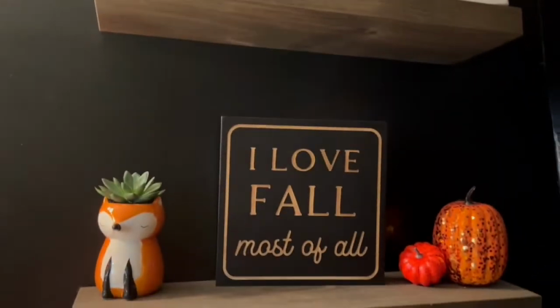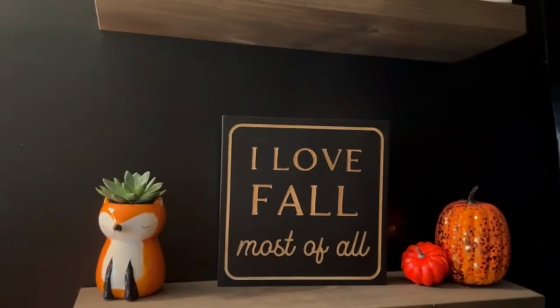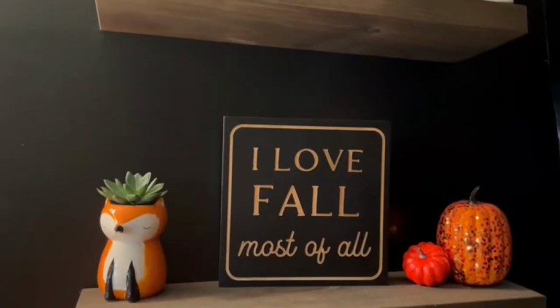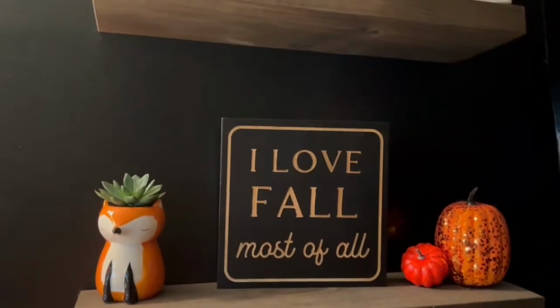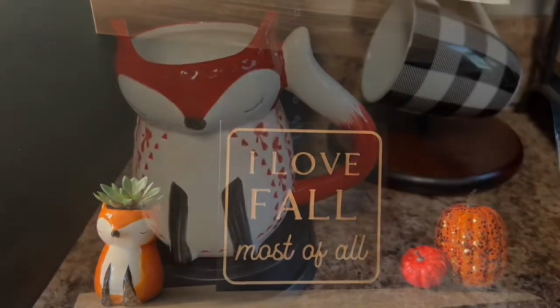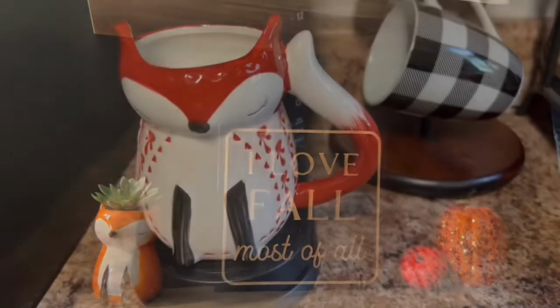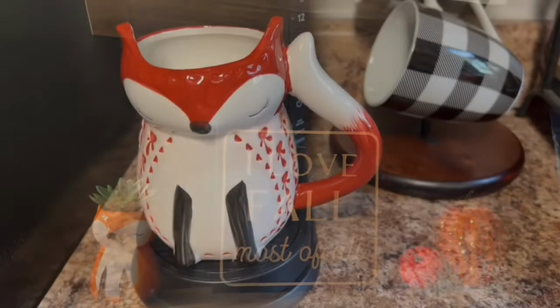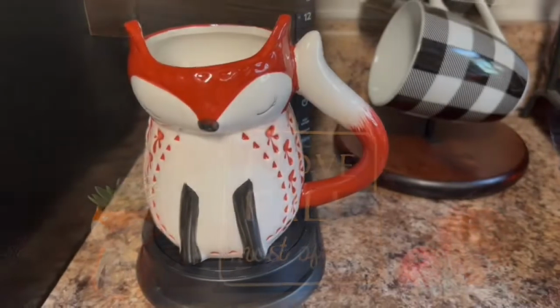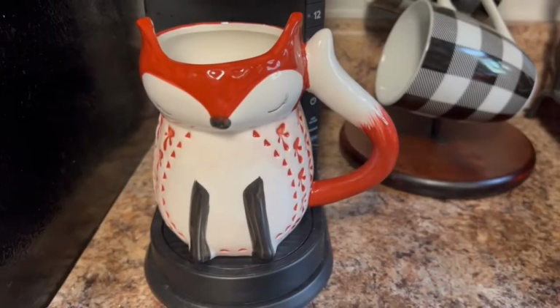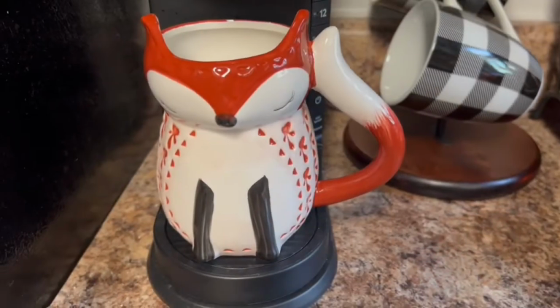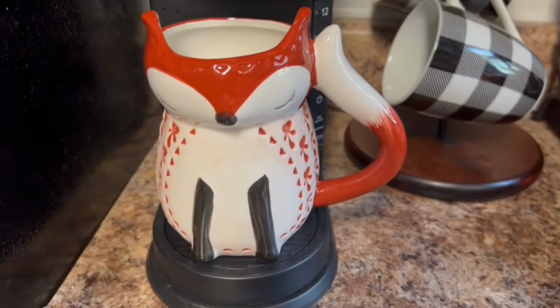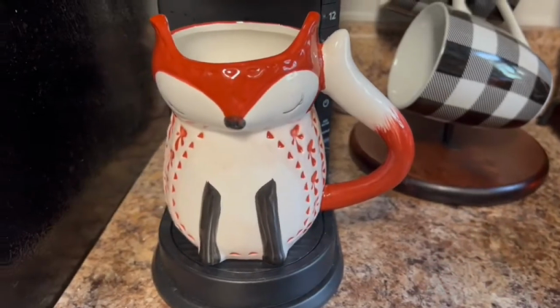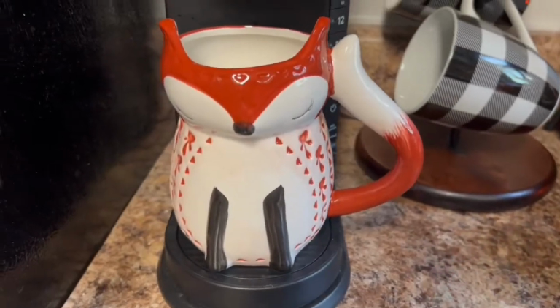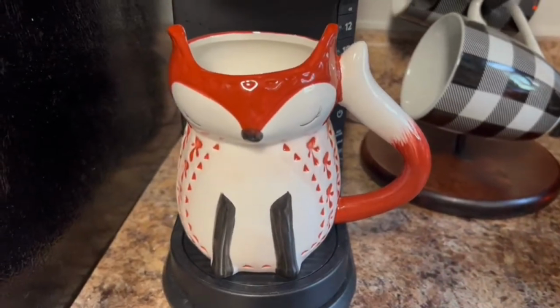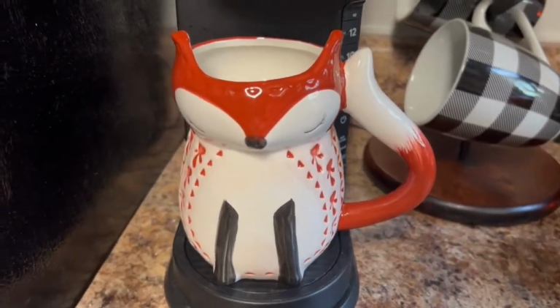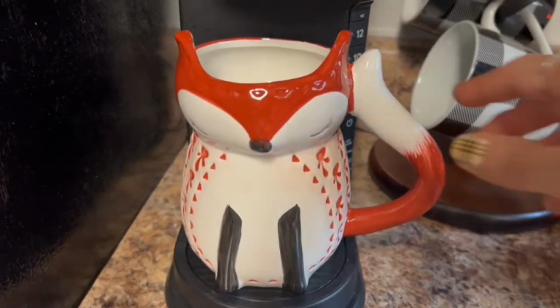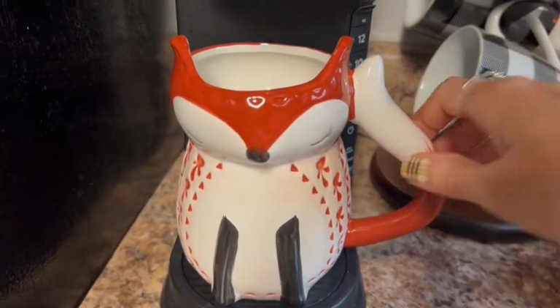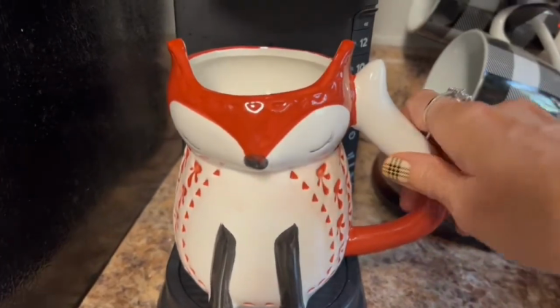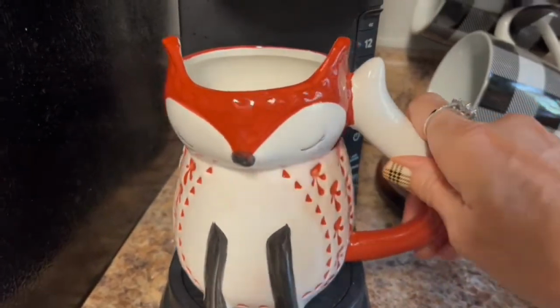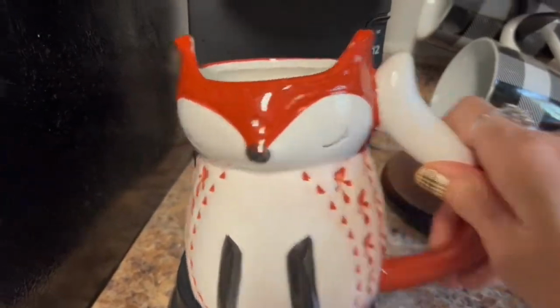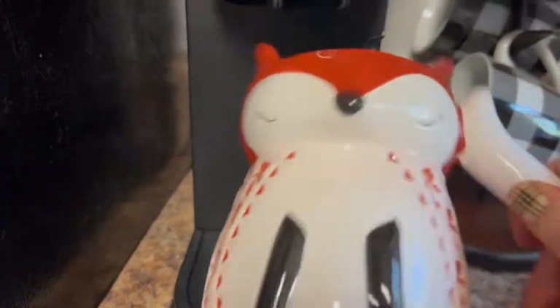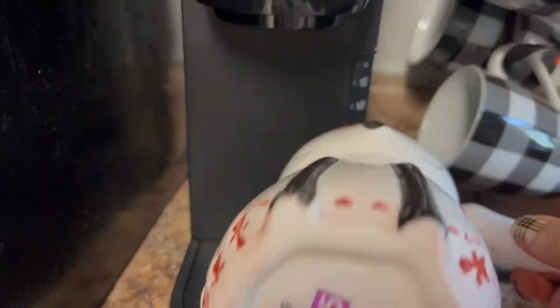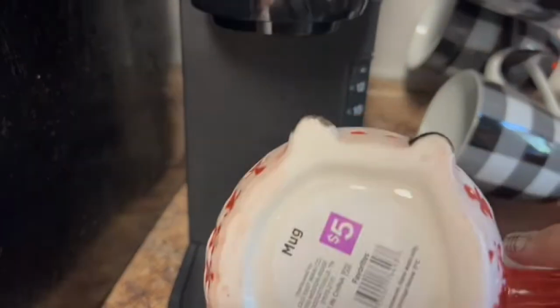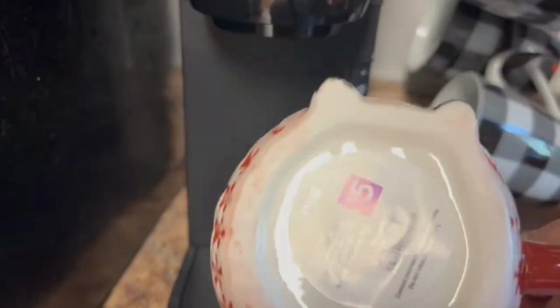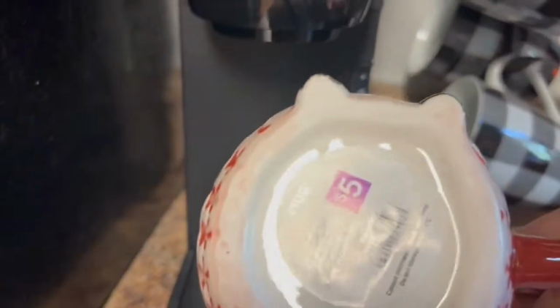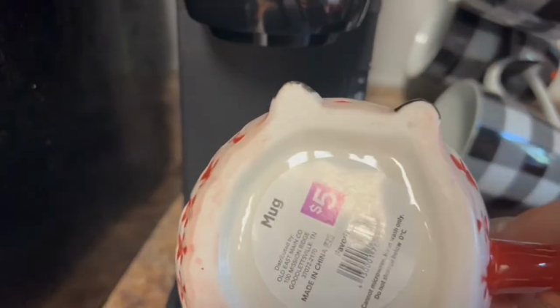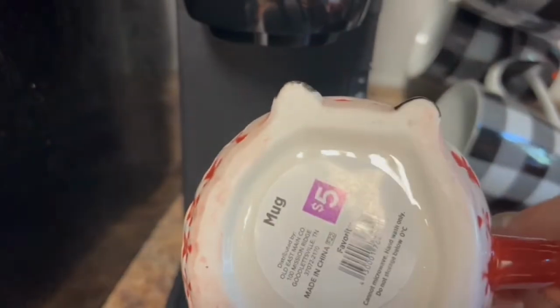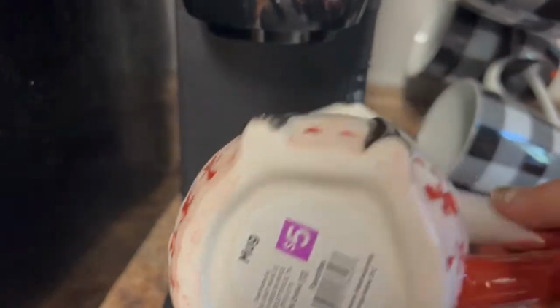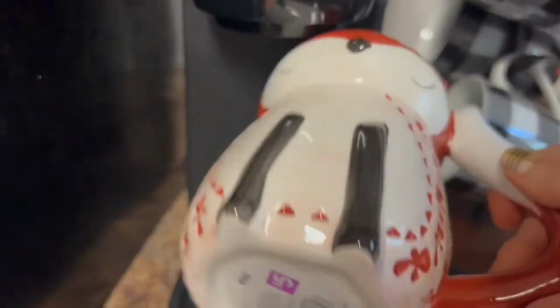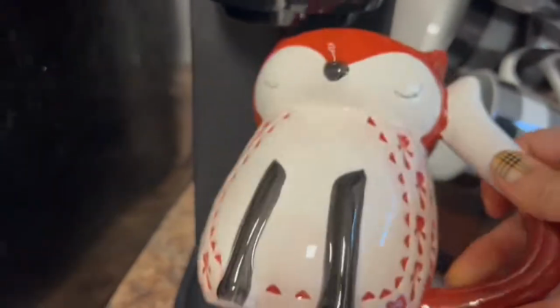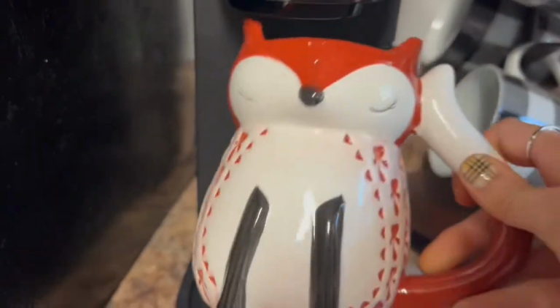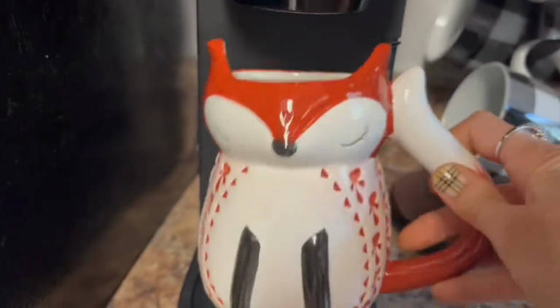I got this adorable little fox mug at the Dollar General market and it was five dollars.